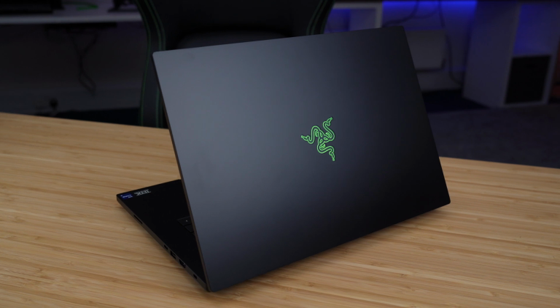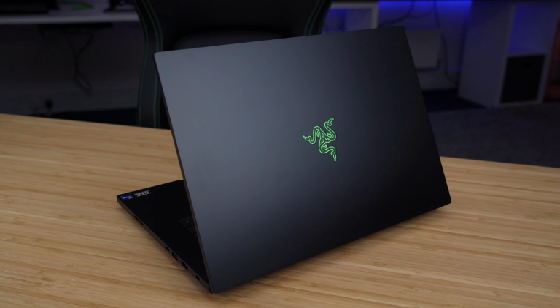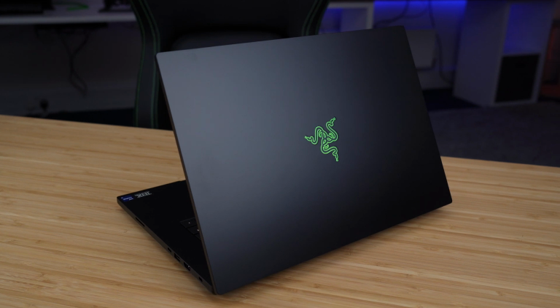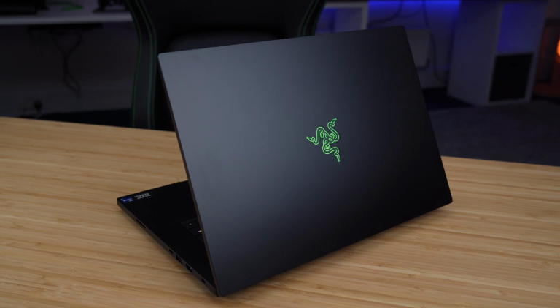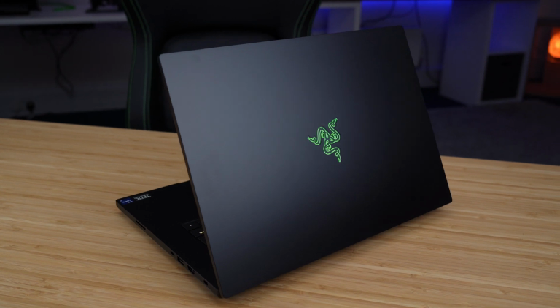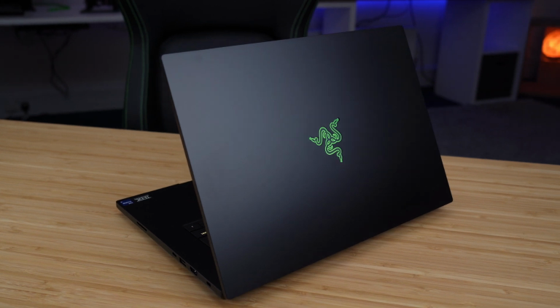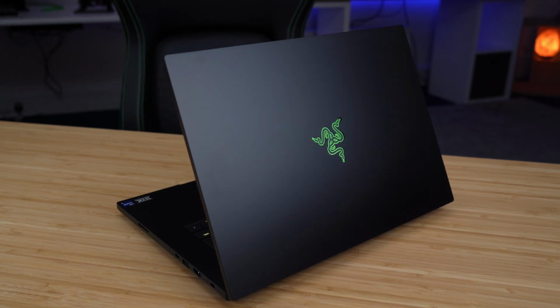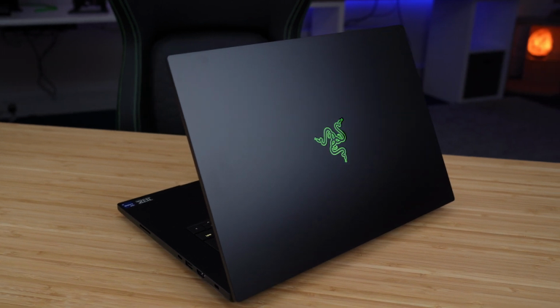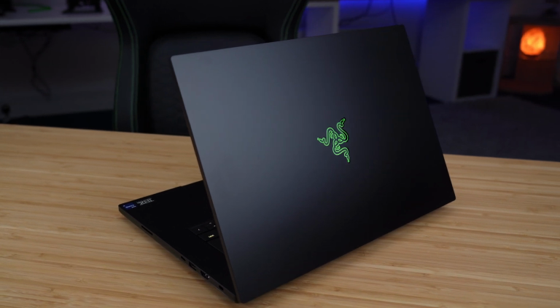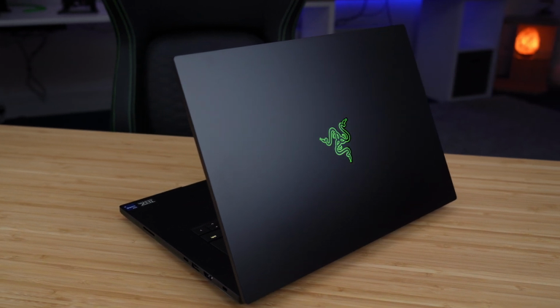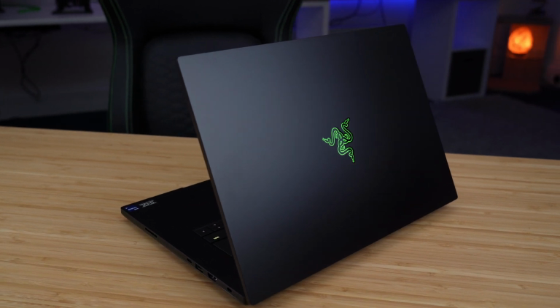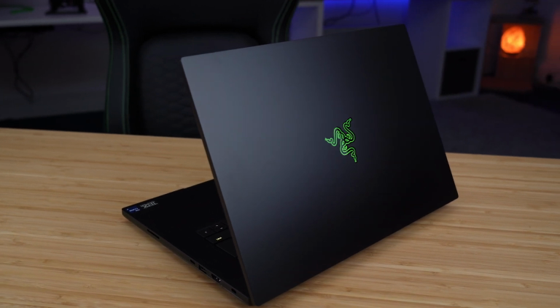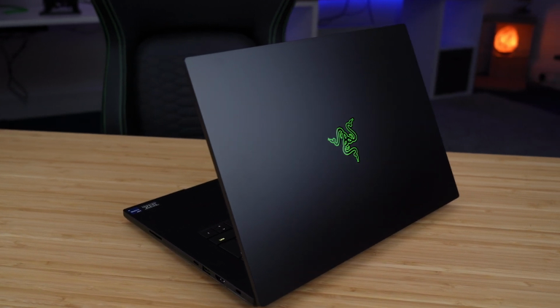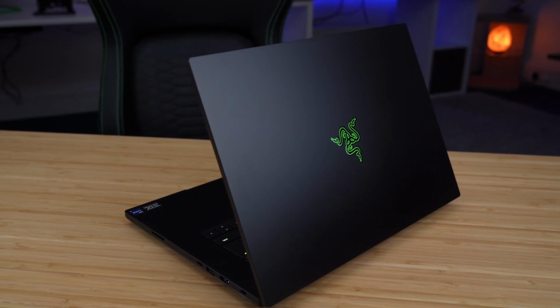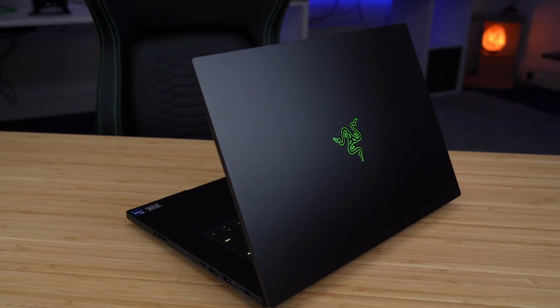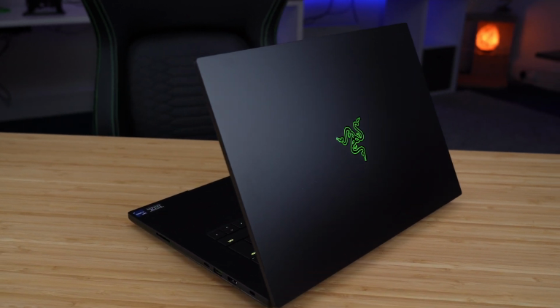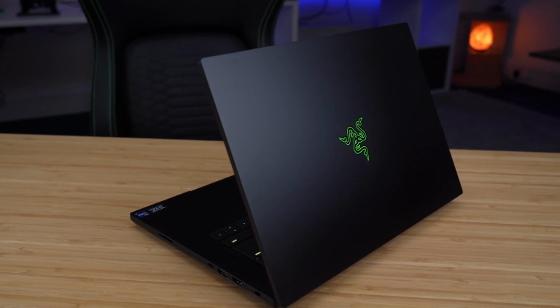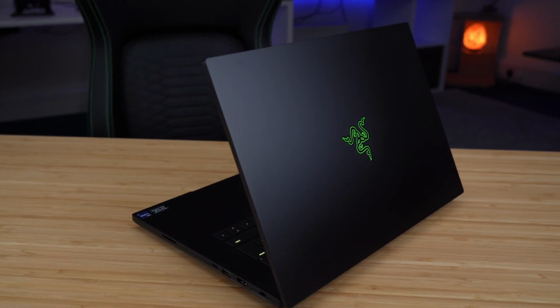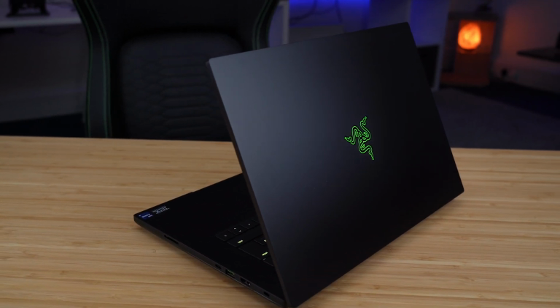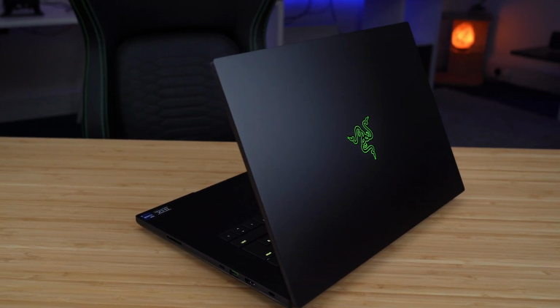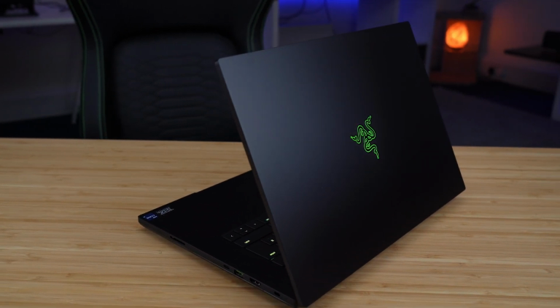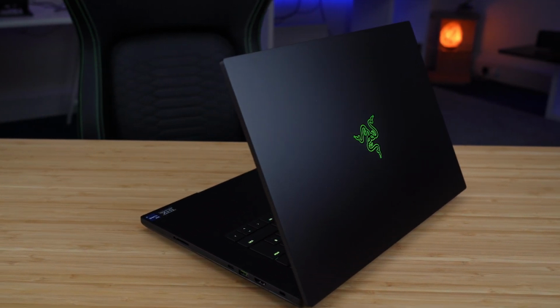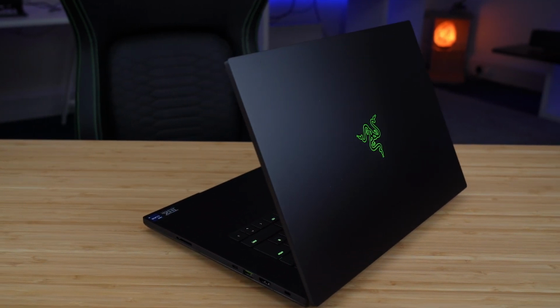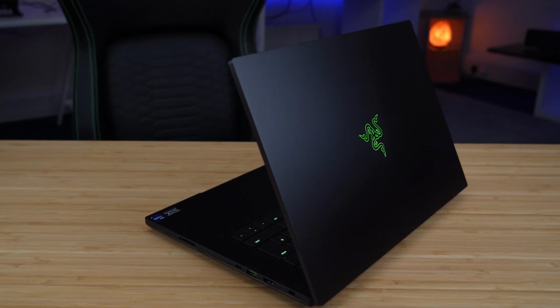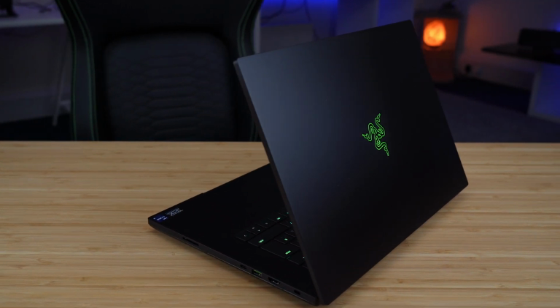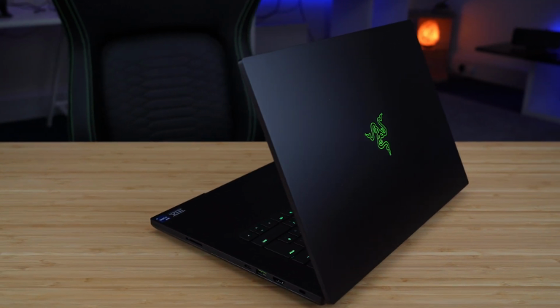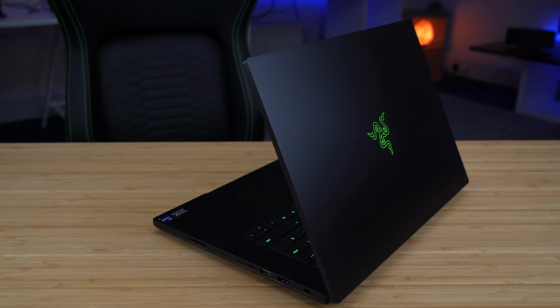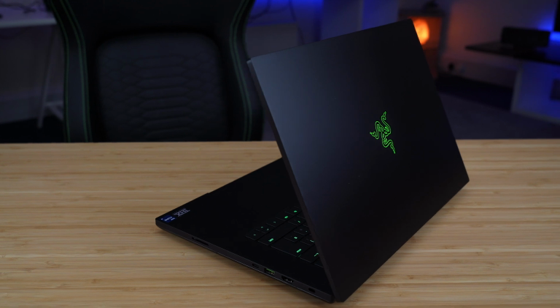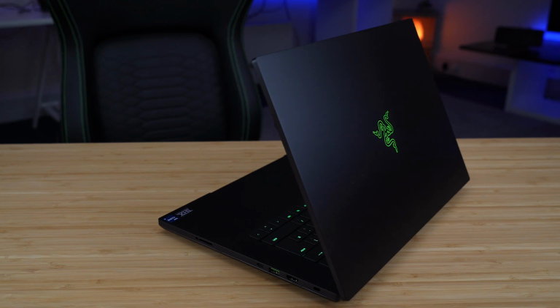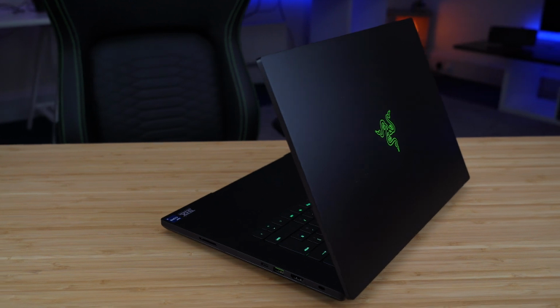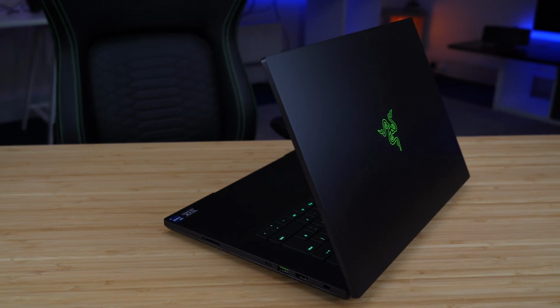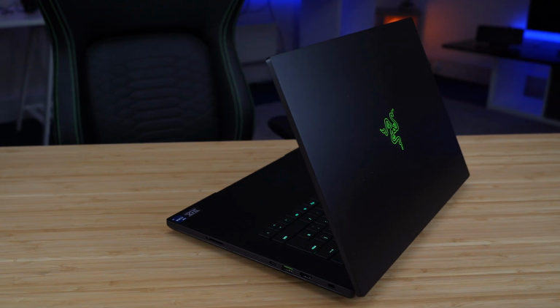So we've had the Razer Blade 16 for a while now, and wow, what an amazing machine. Really enjoyed my time with it.